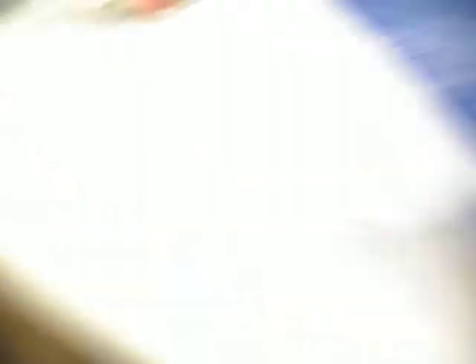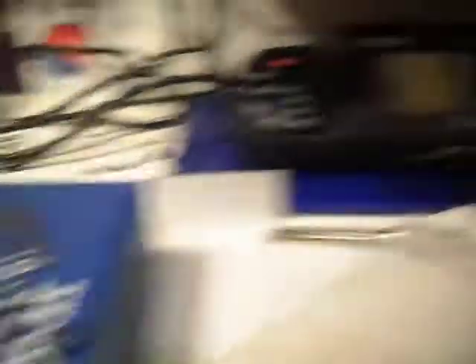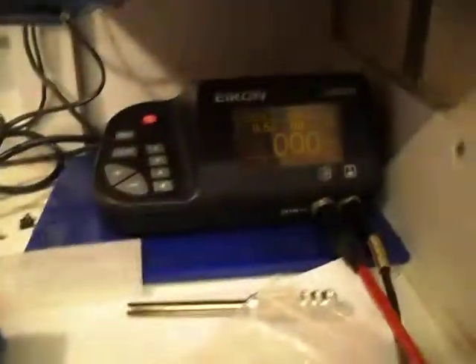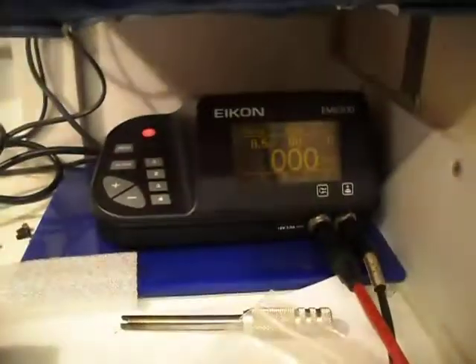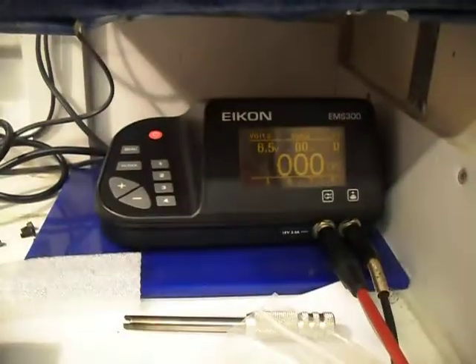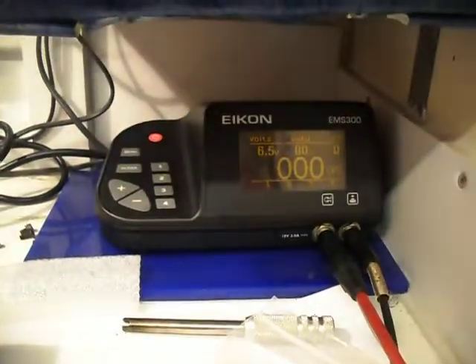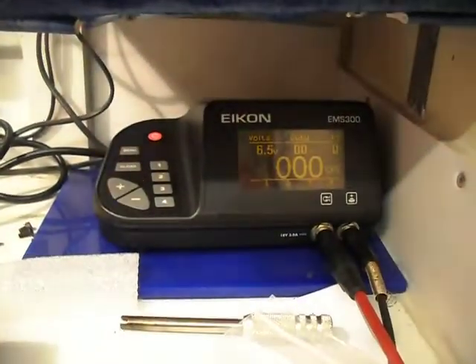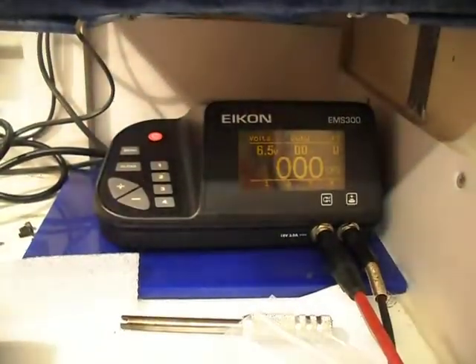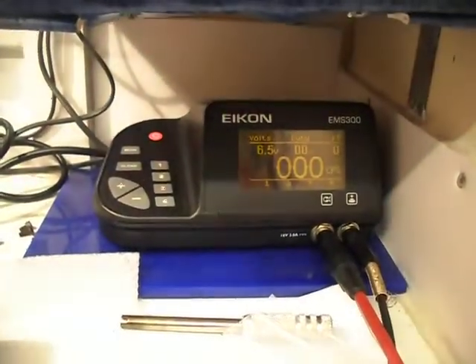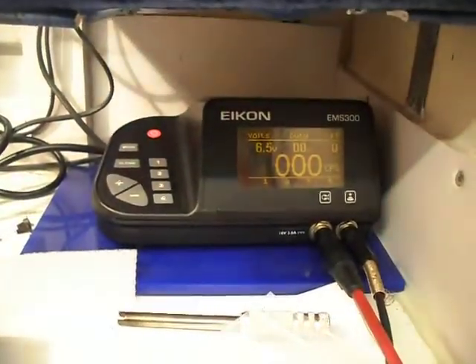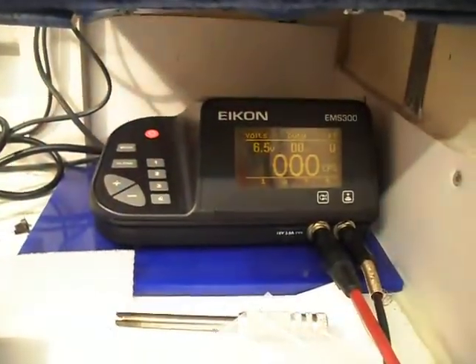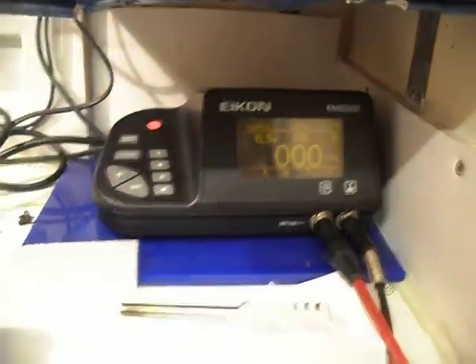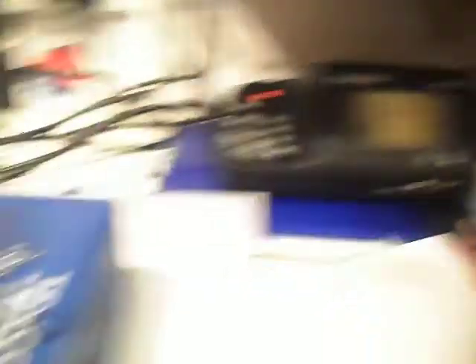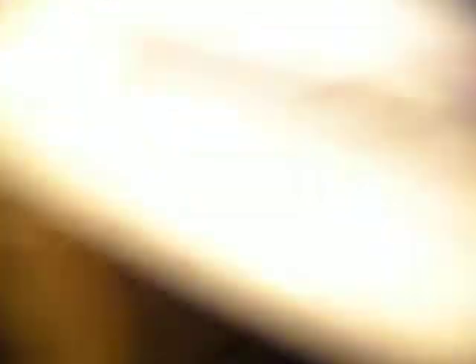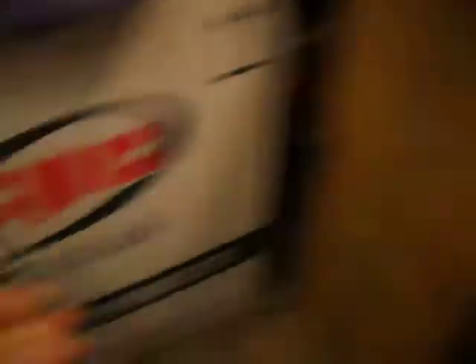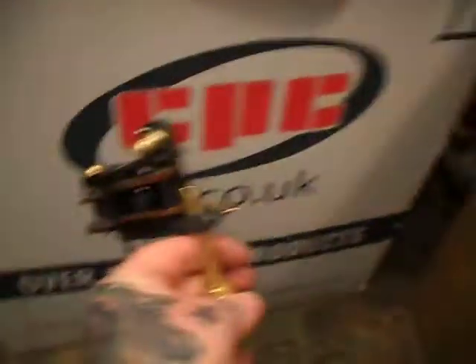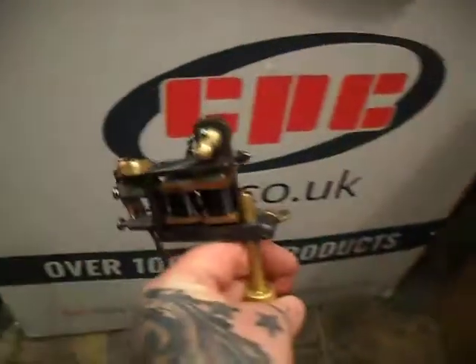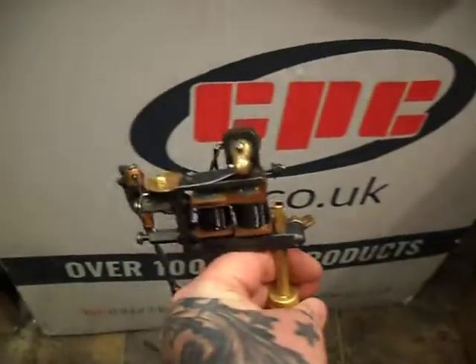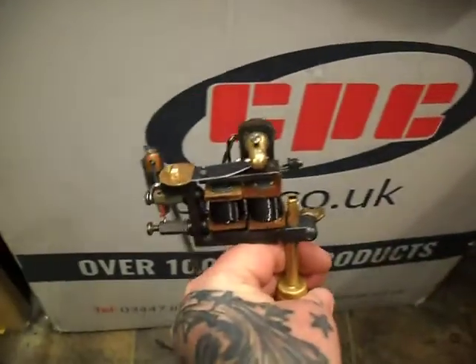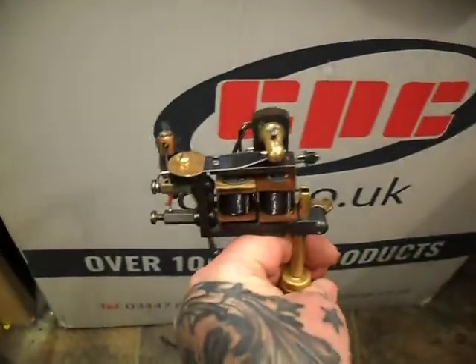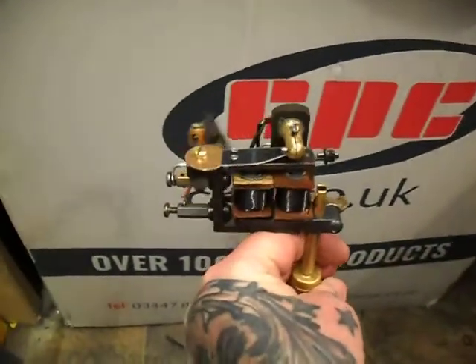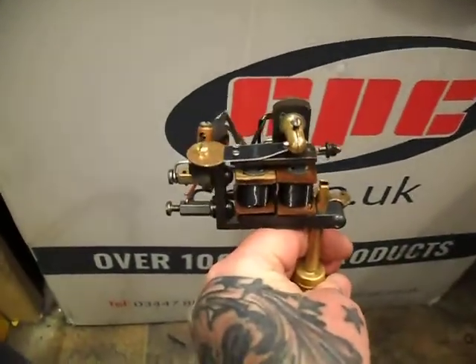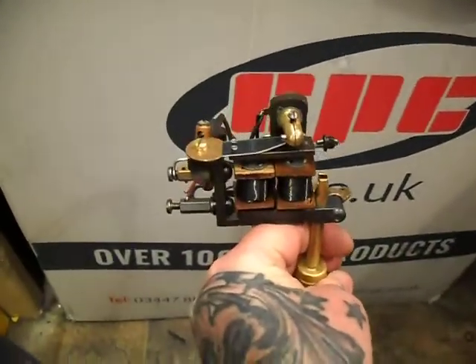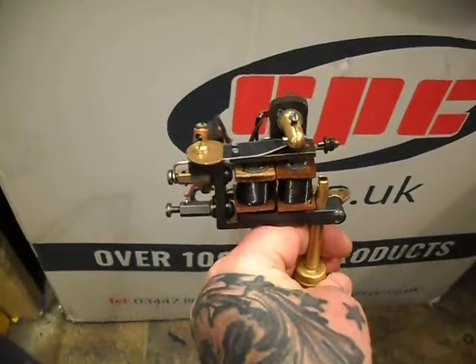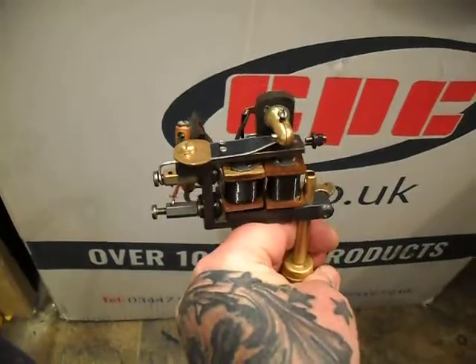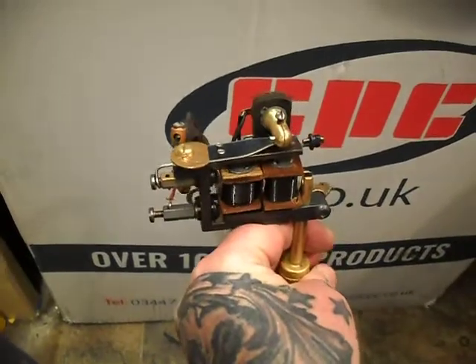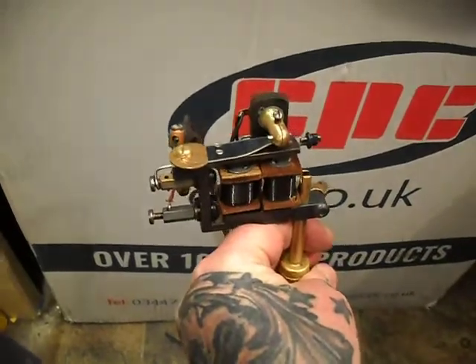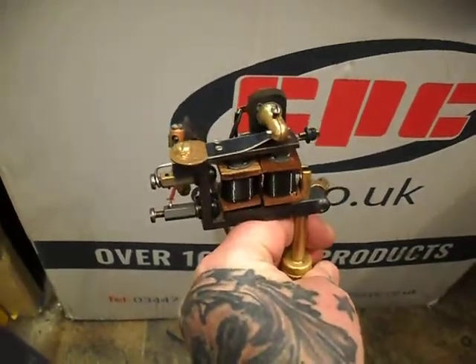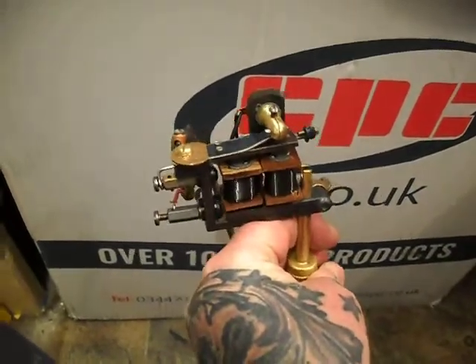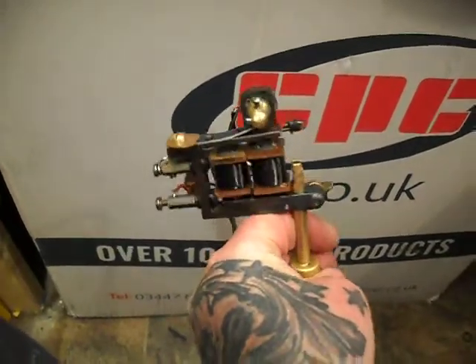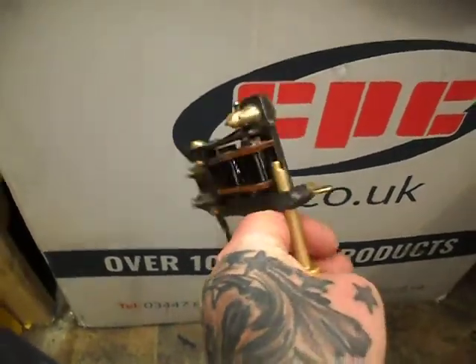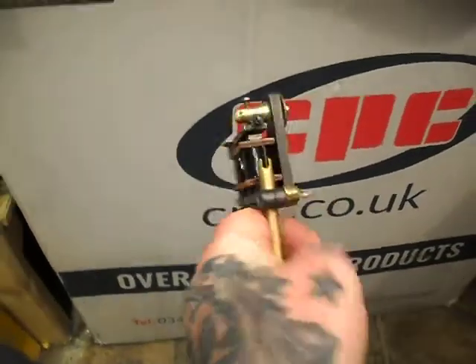We're on 6.5 volts. Bear in mind it's a single spring on this one, so I wouldn't worry too much about the FT numbers.